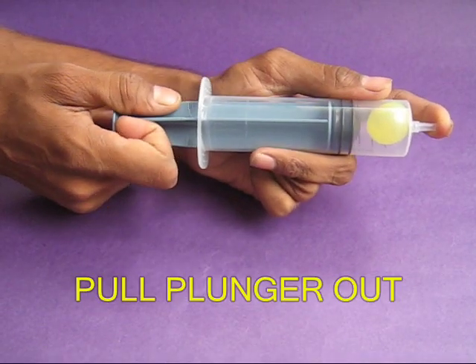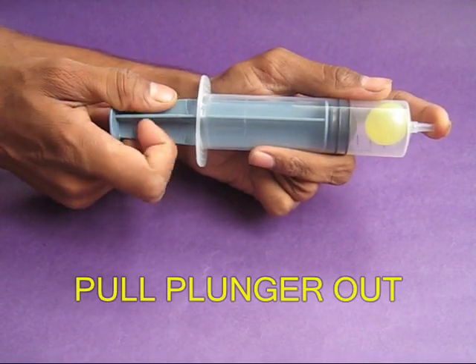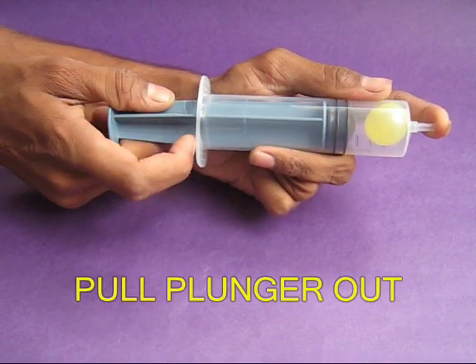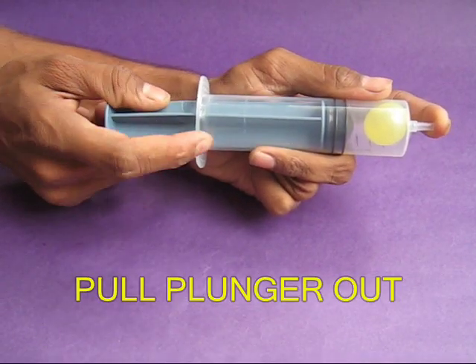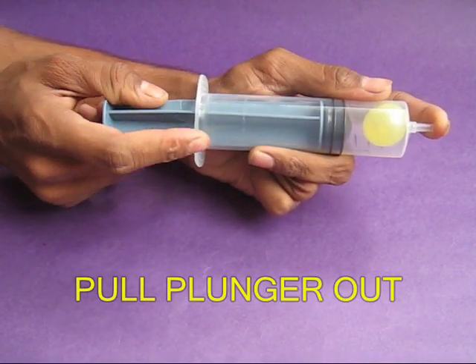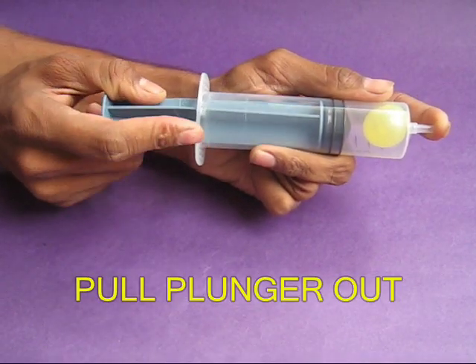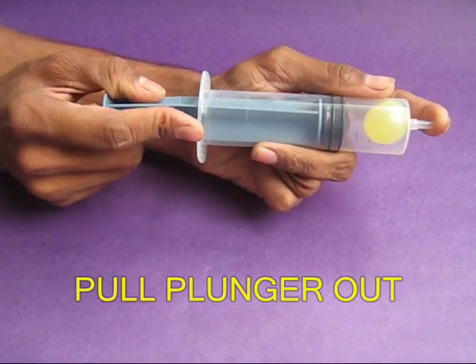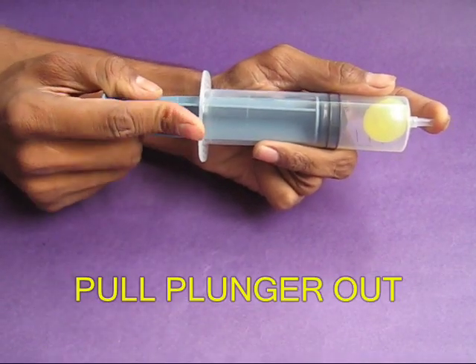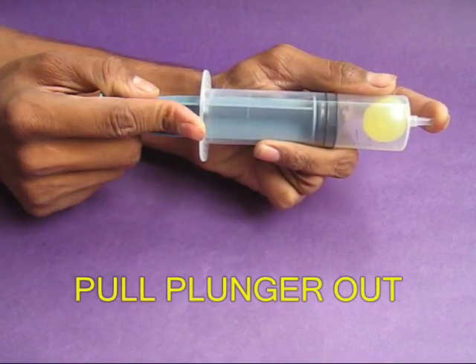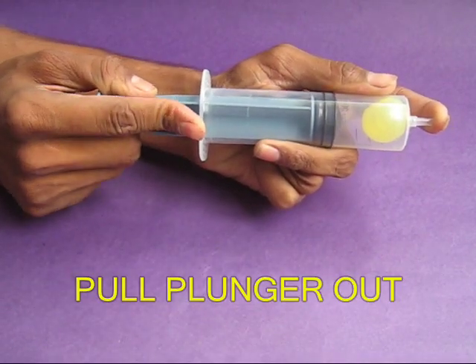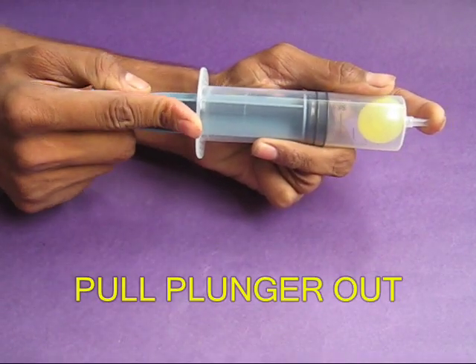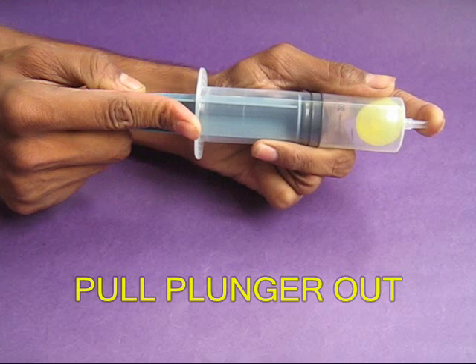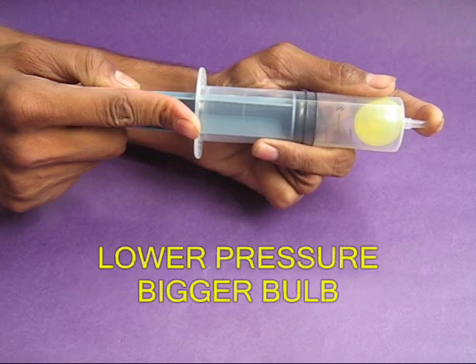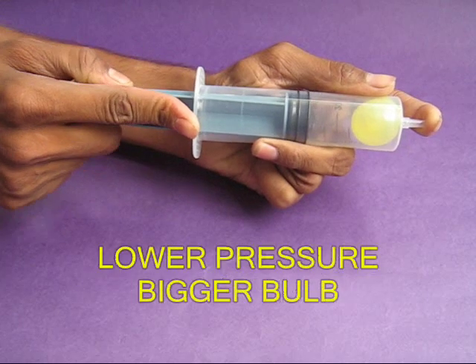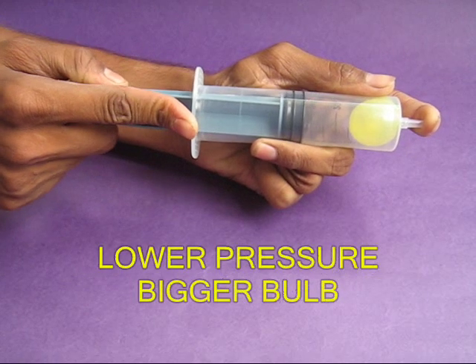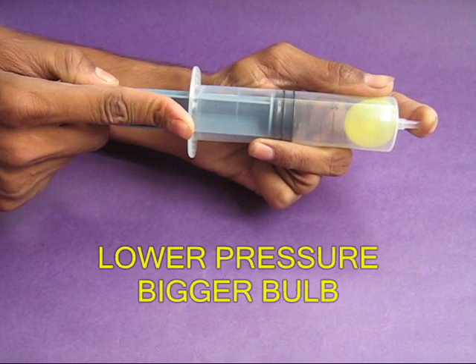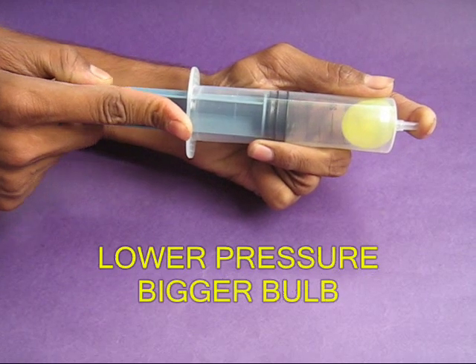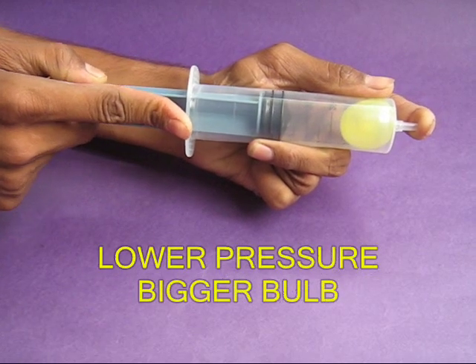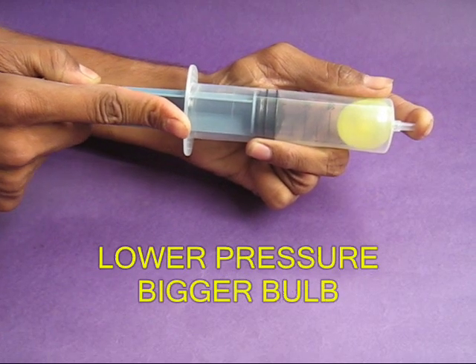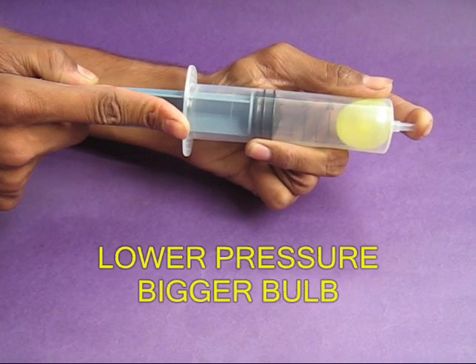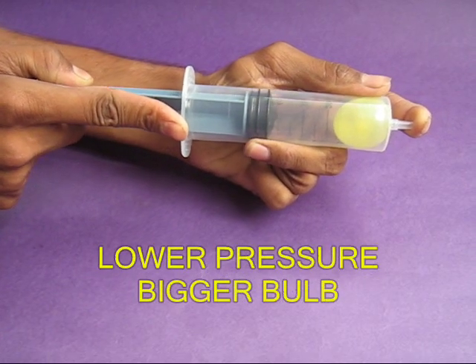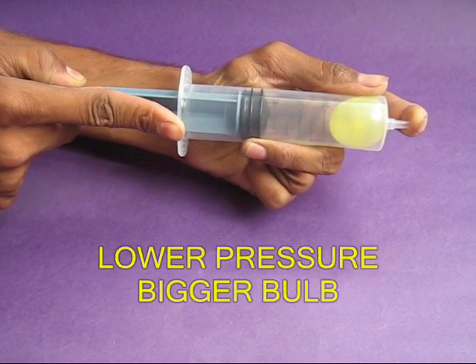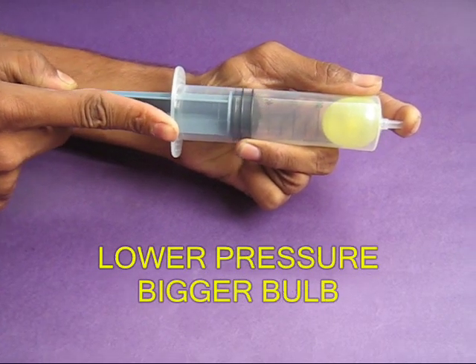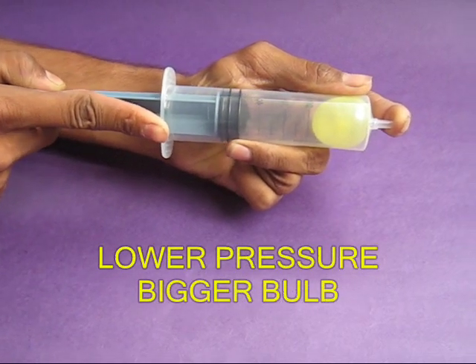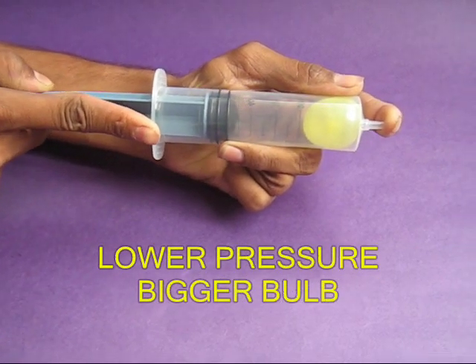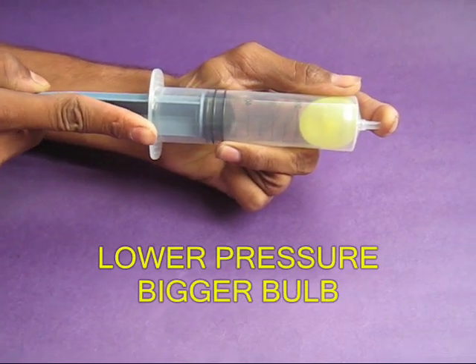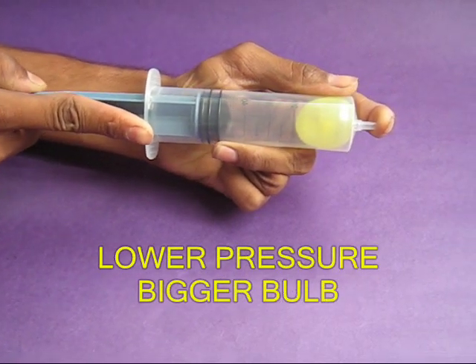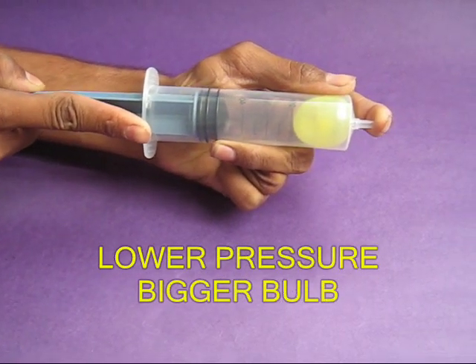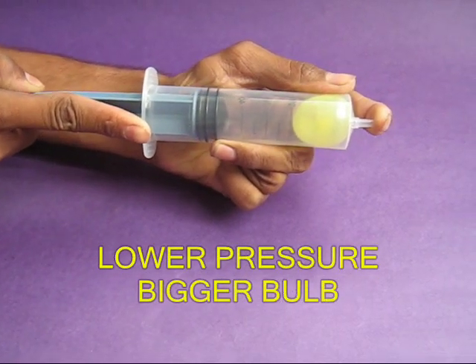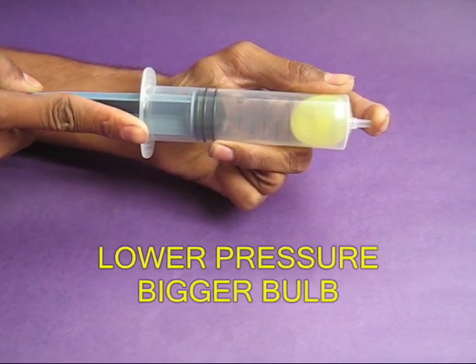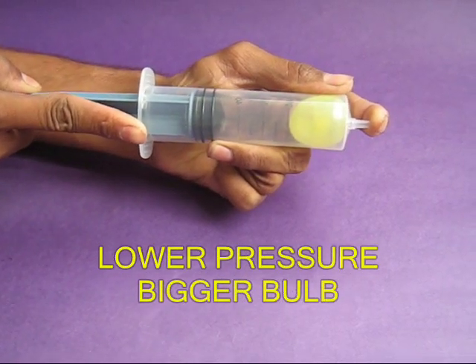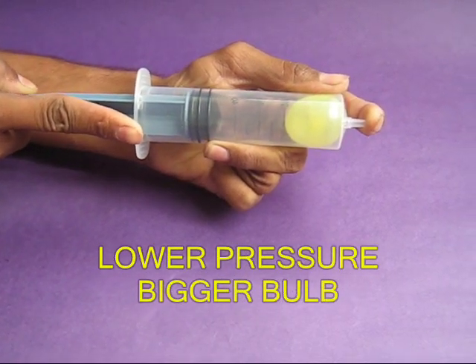Now pull the plunger out and you will be surprised to see that the baby bulb grows in size.